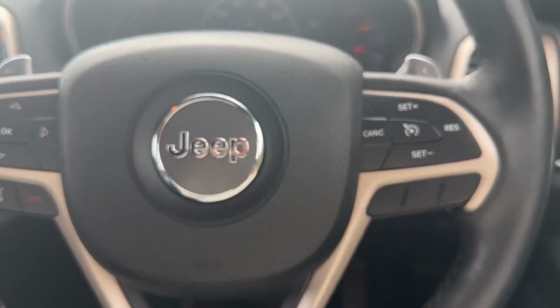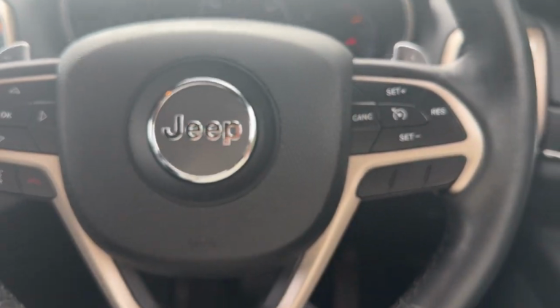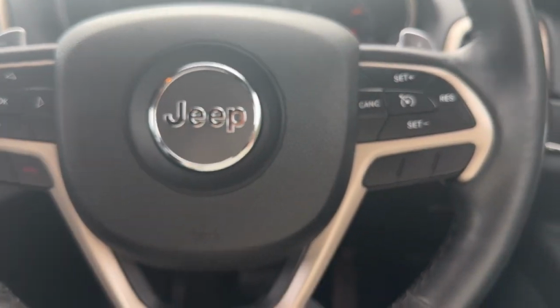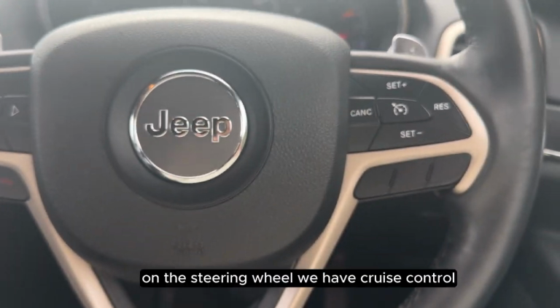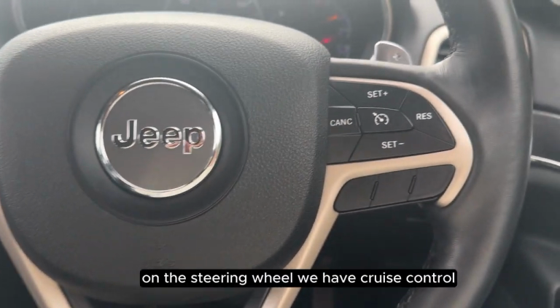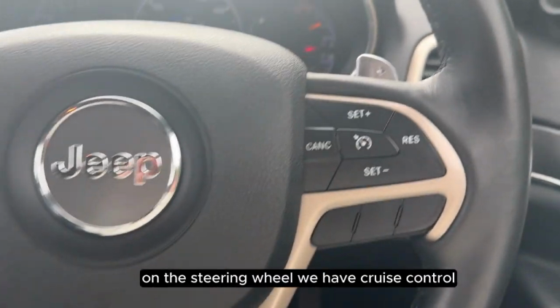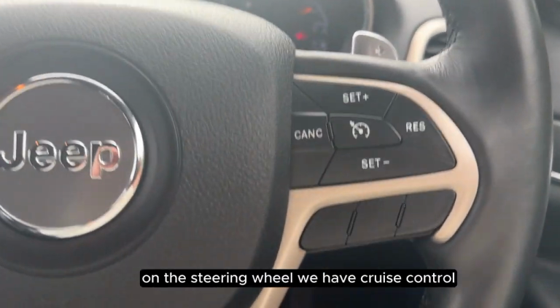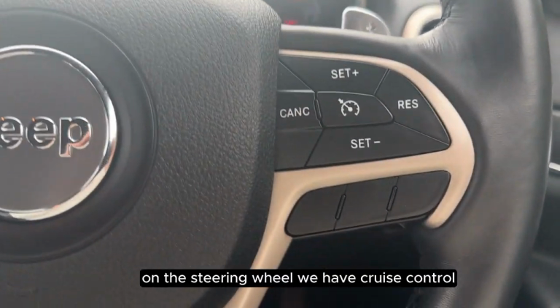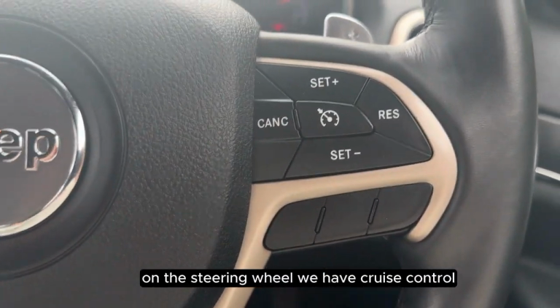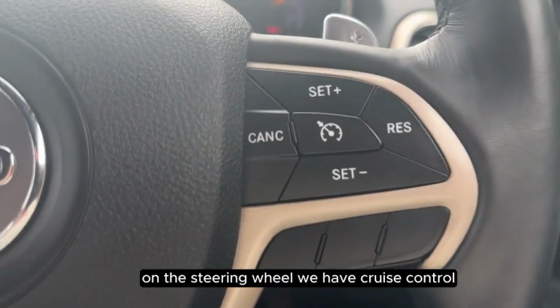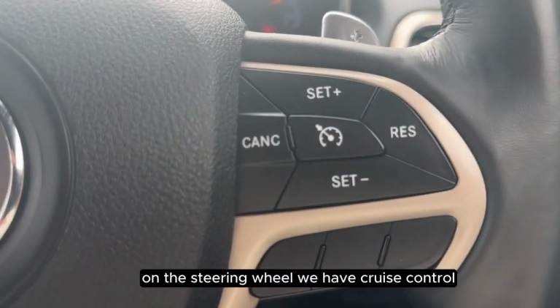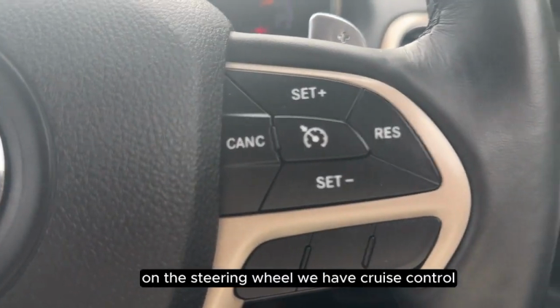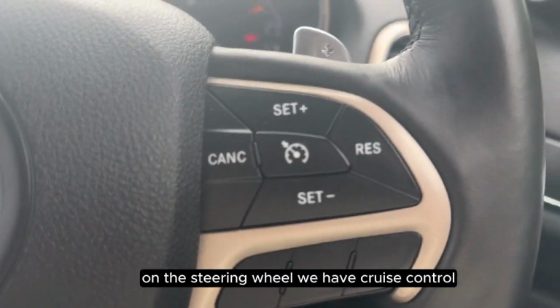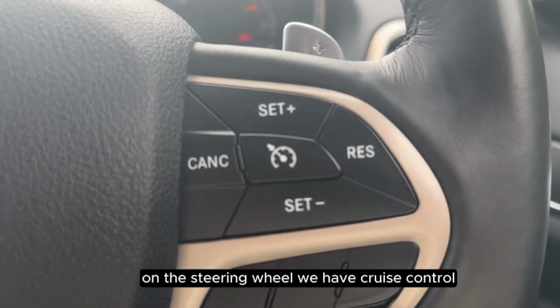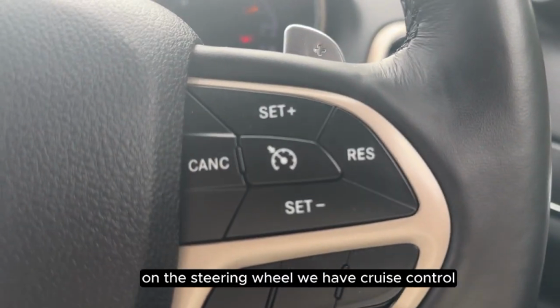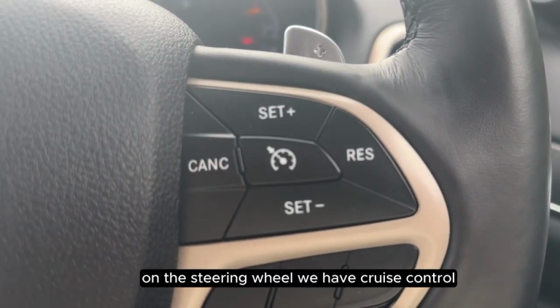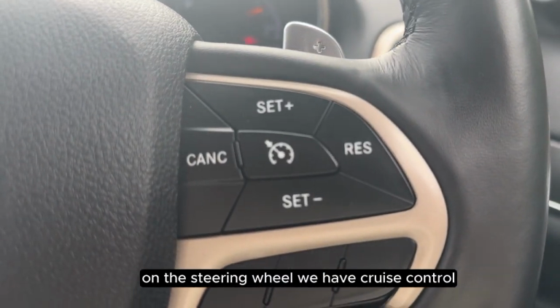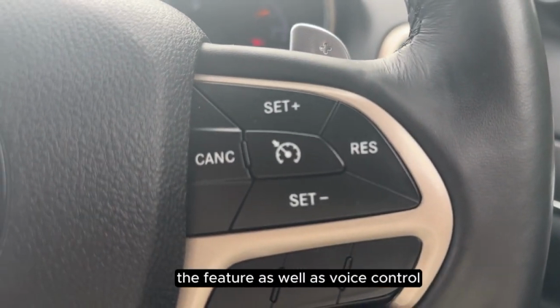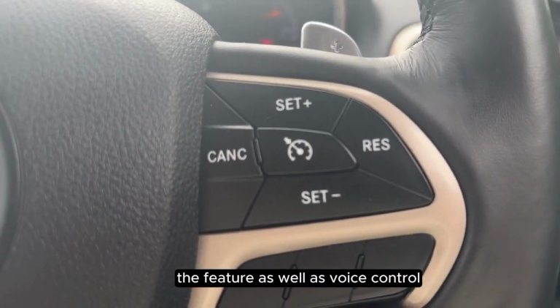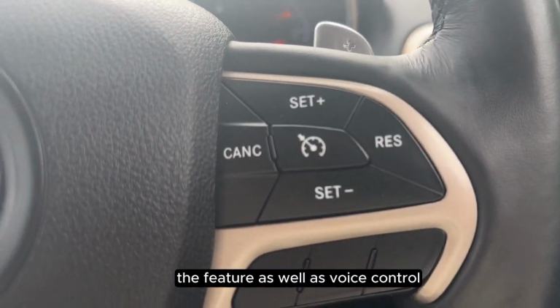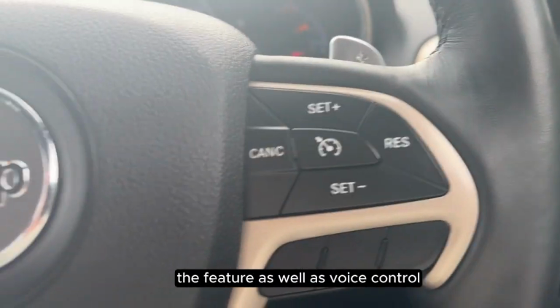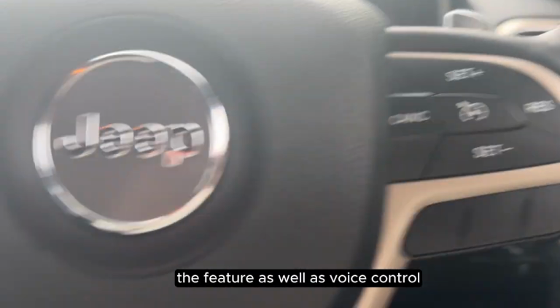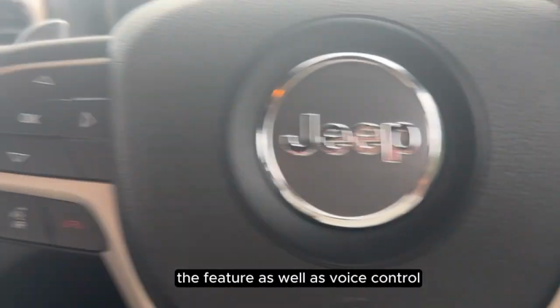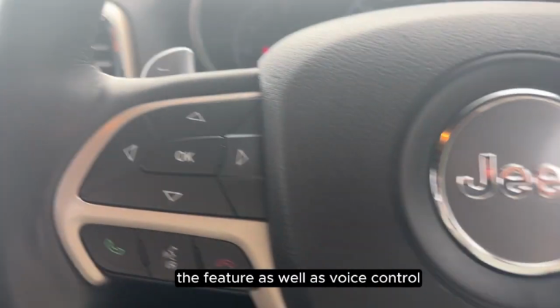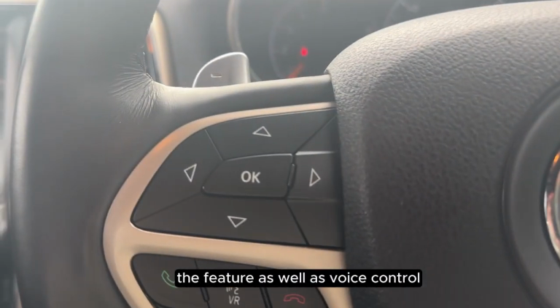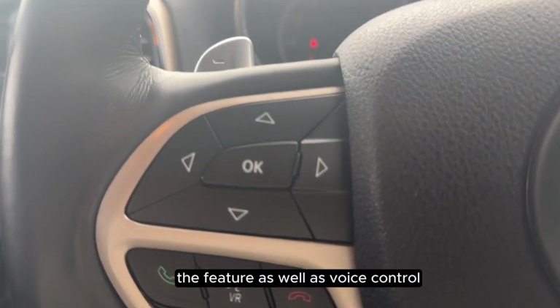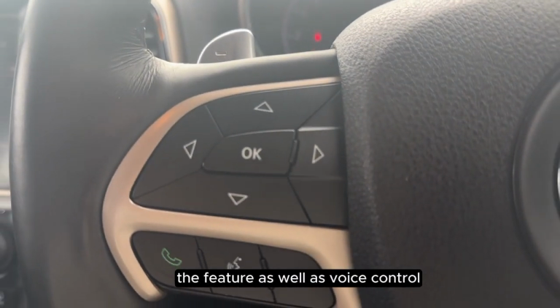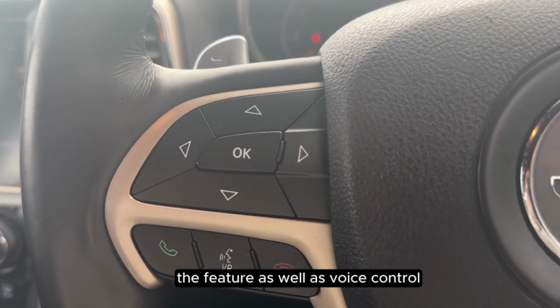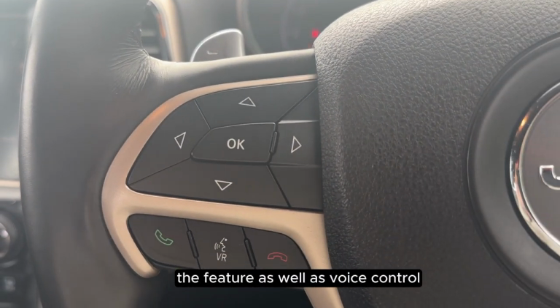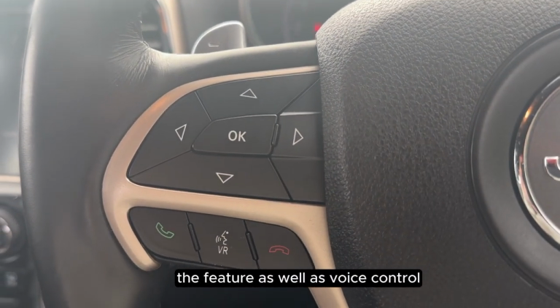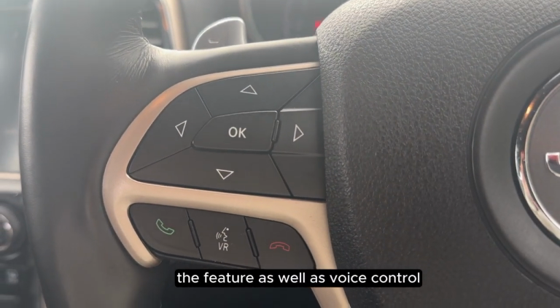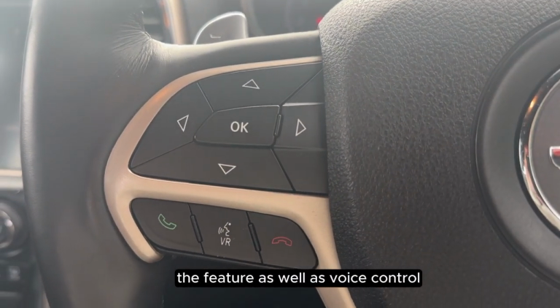On the steering wheel we have cruise control as a feature as well as voice control.